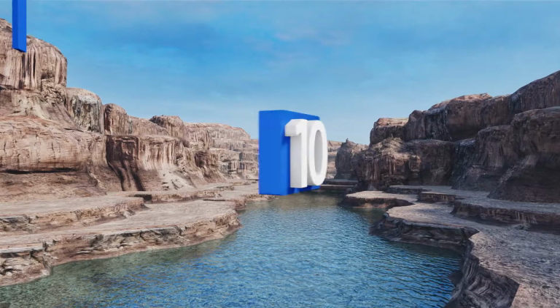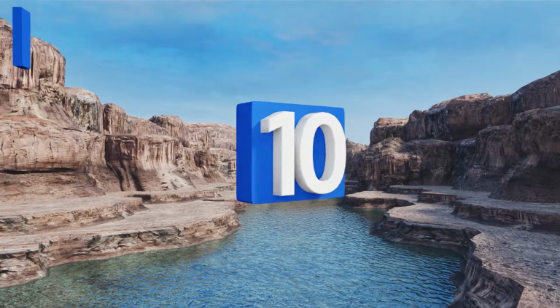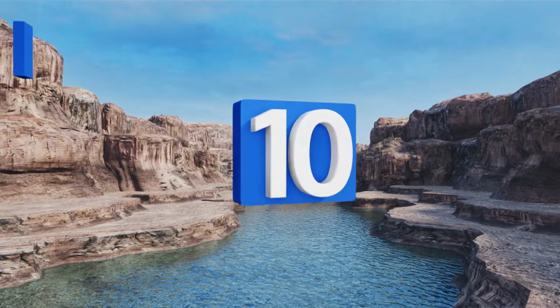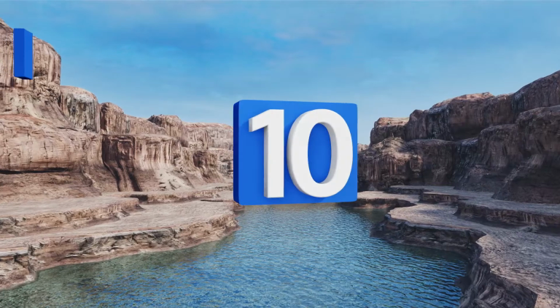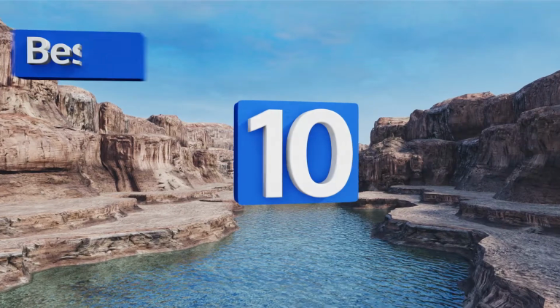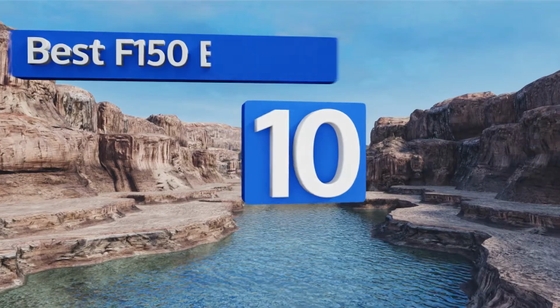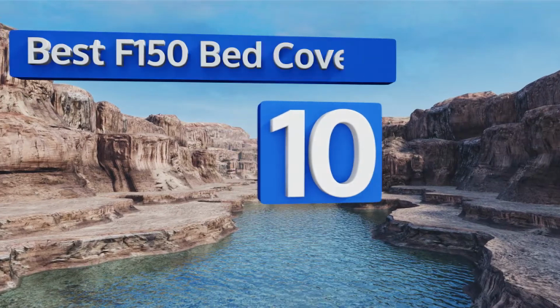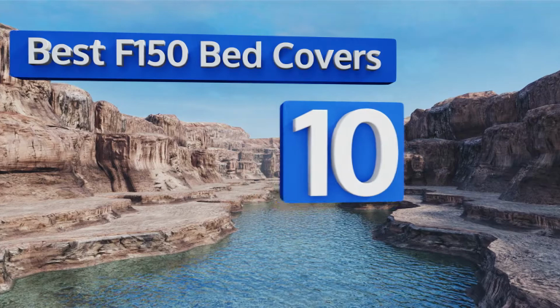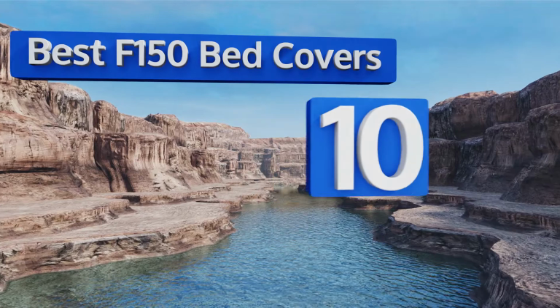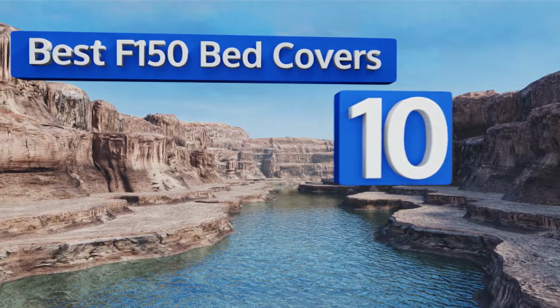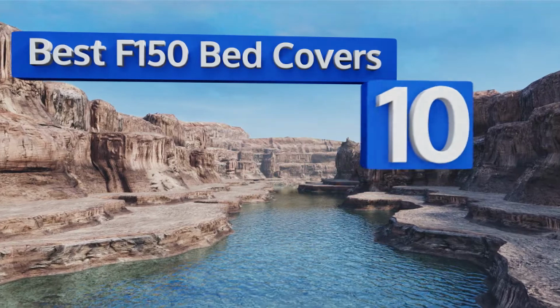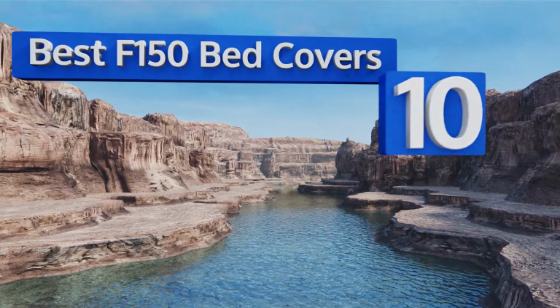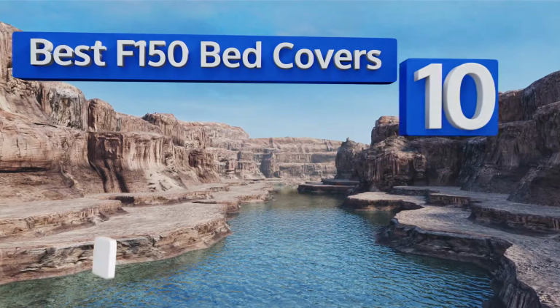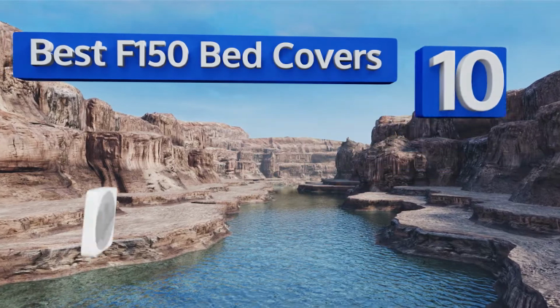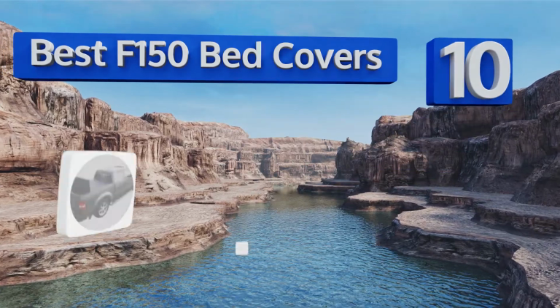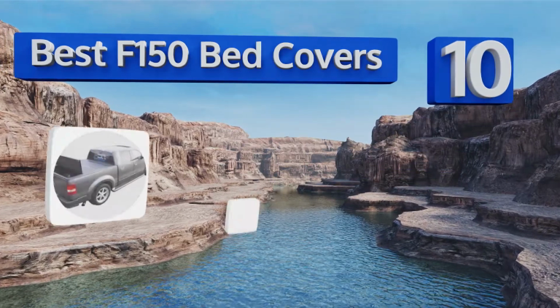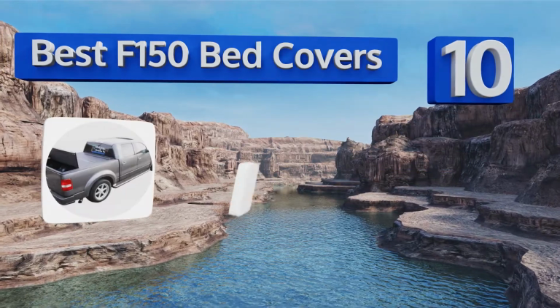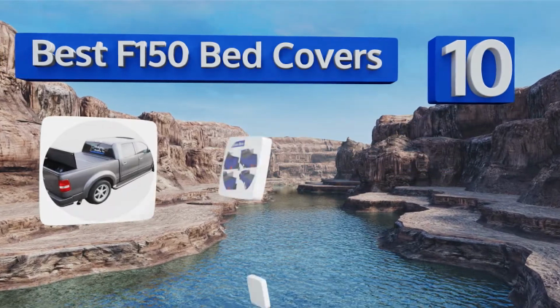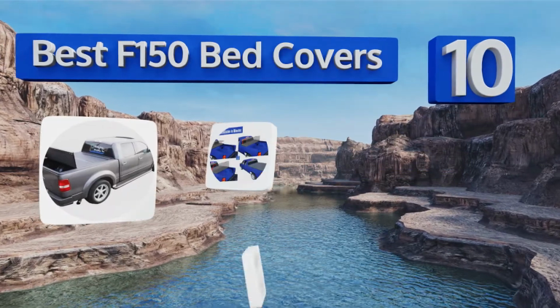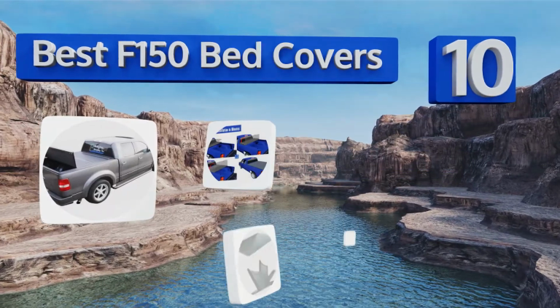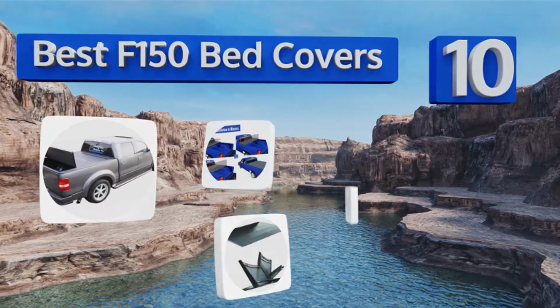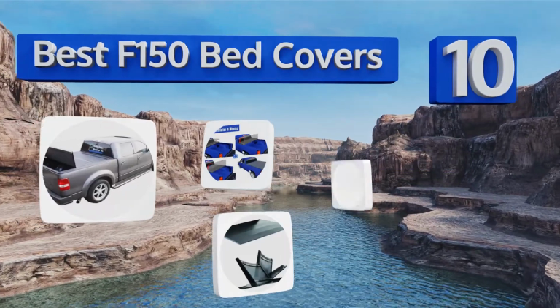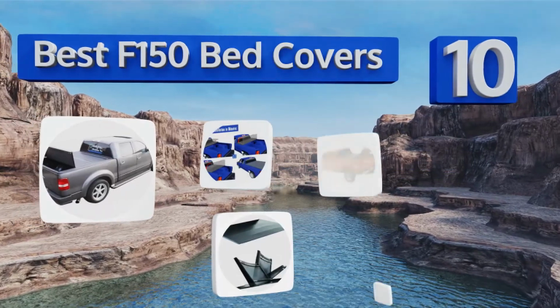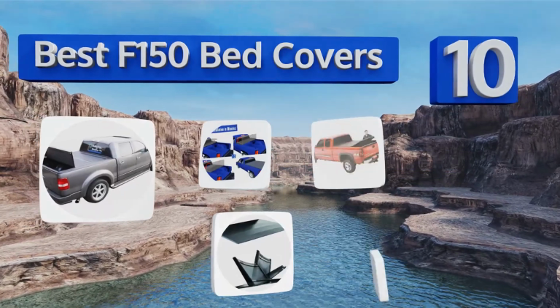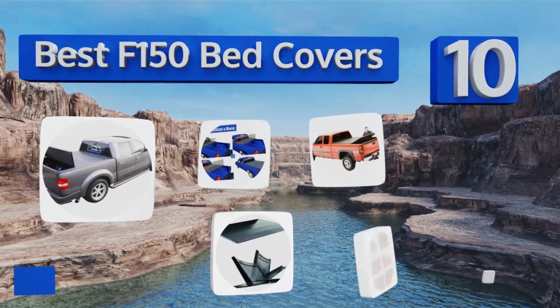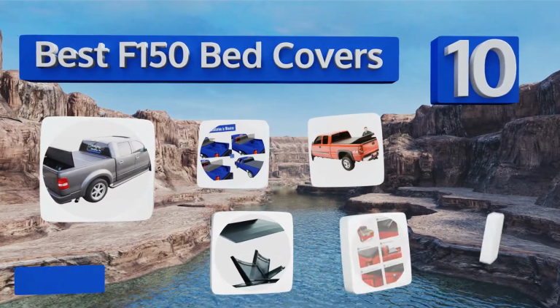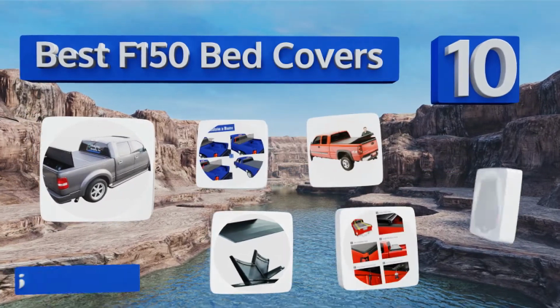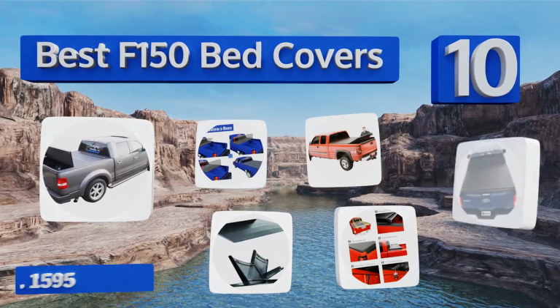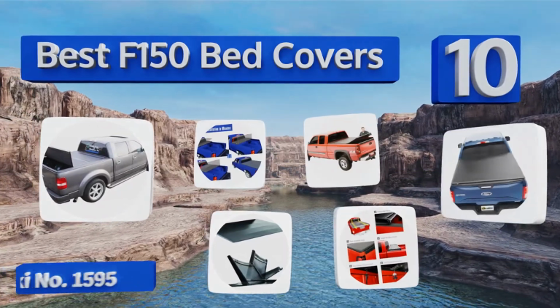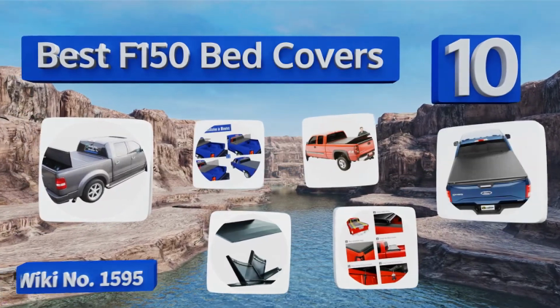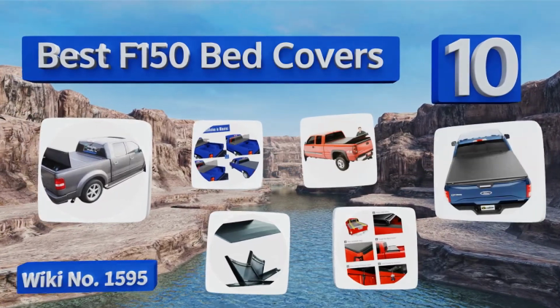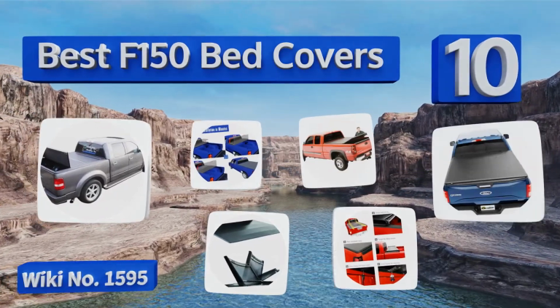EasyVid presents the 10 best F-150 bed covers. Let's get started with the list.